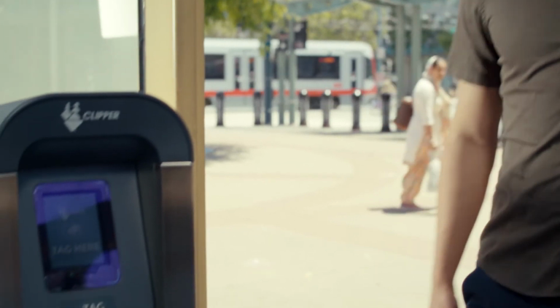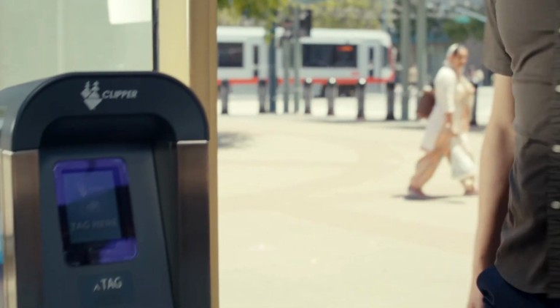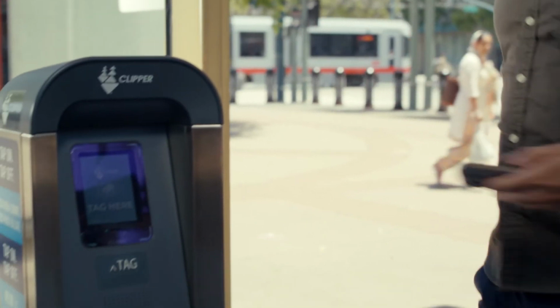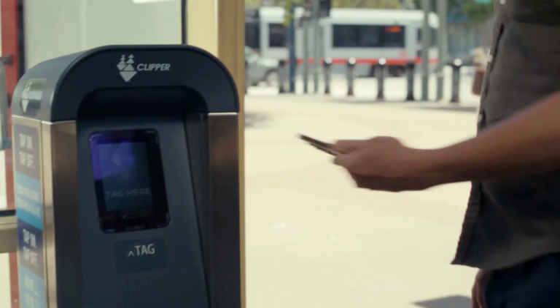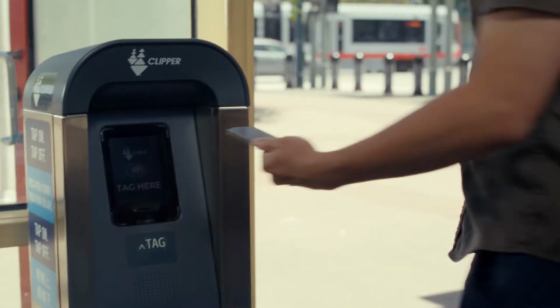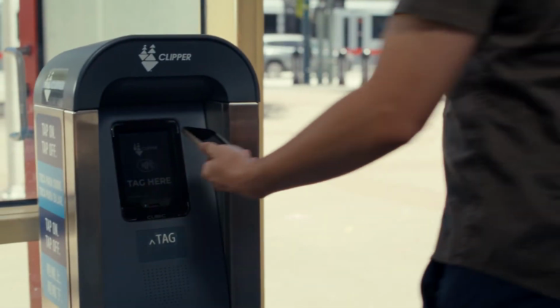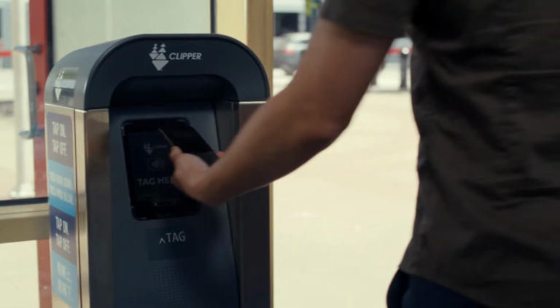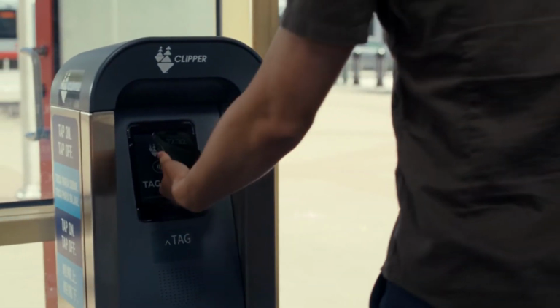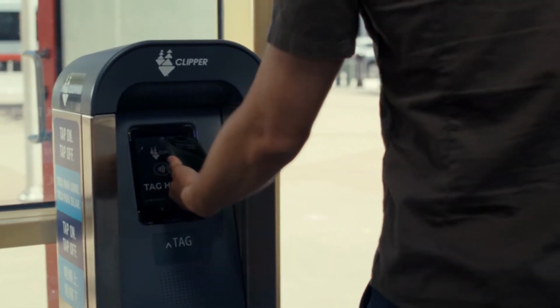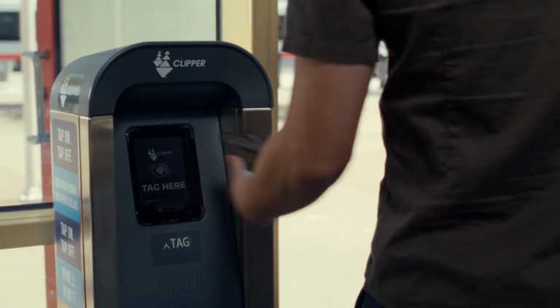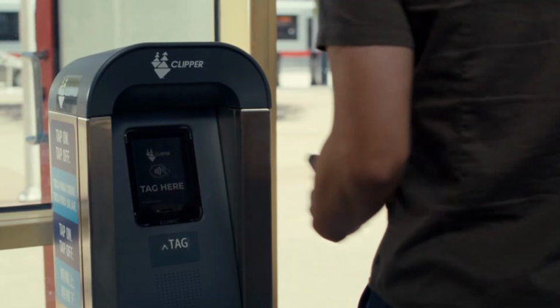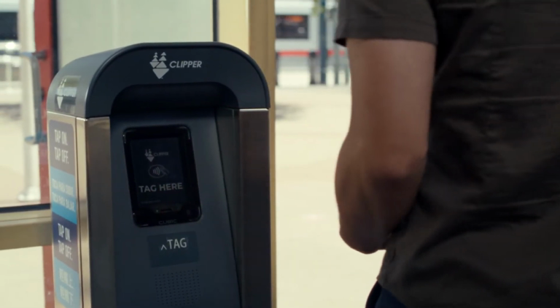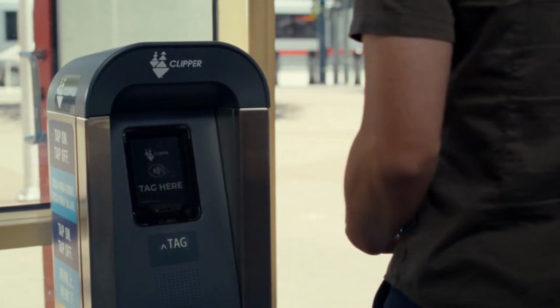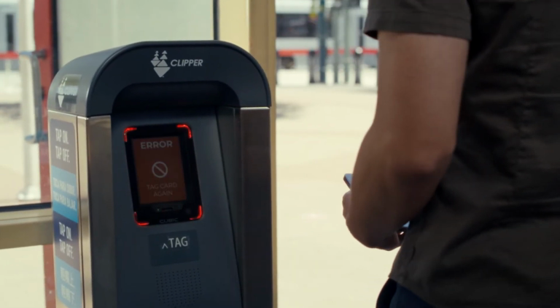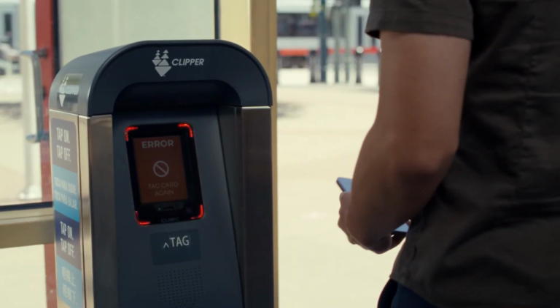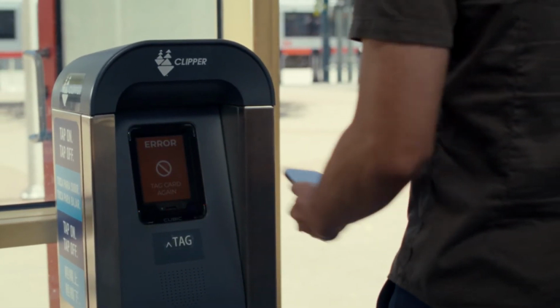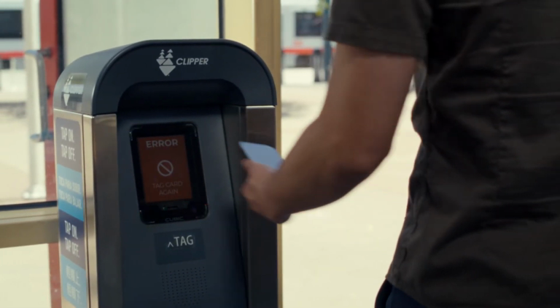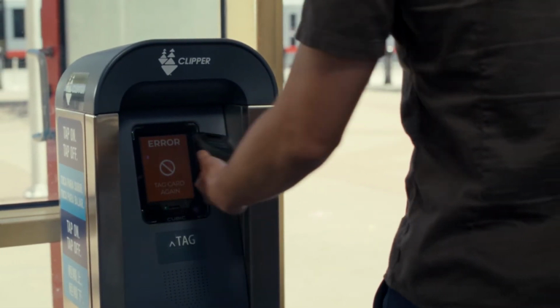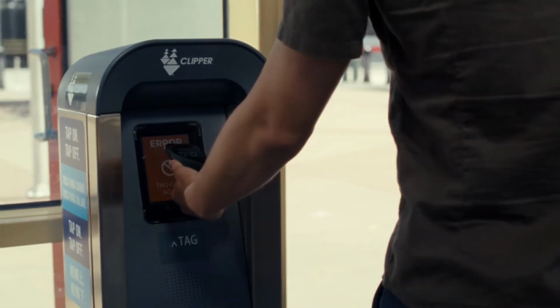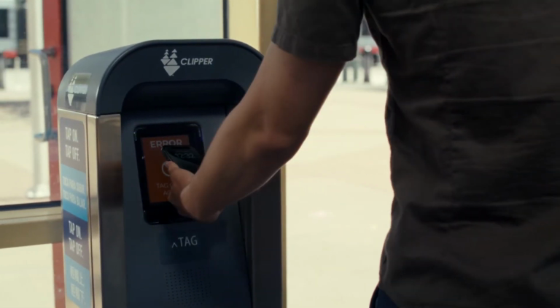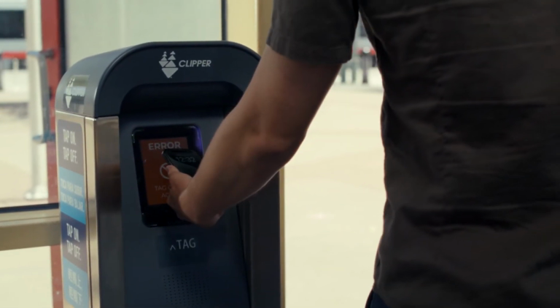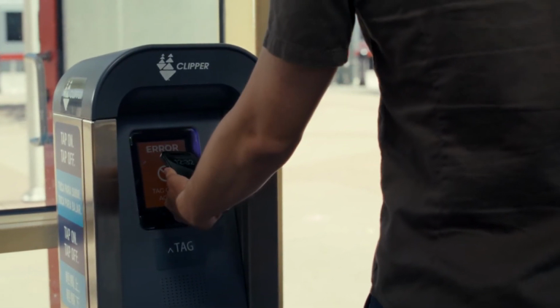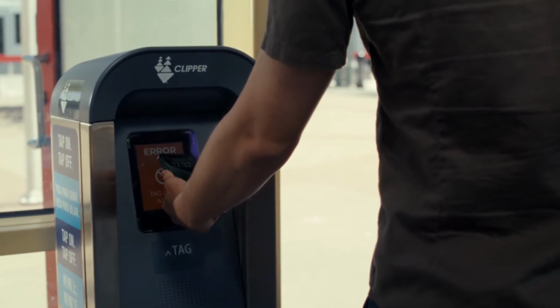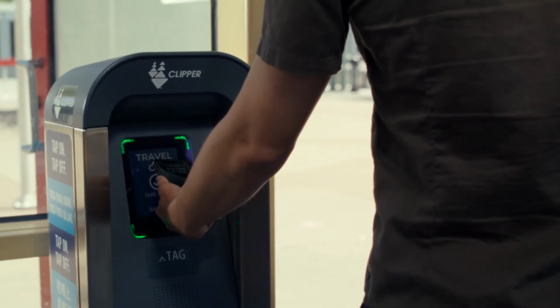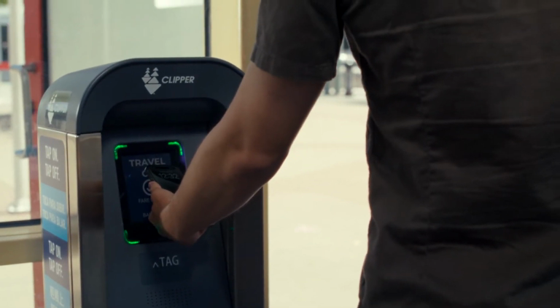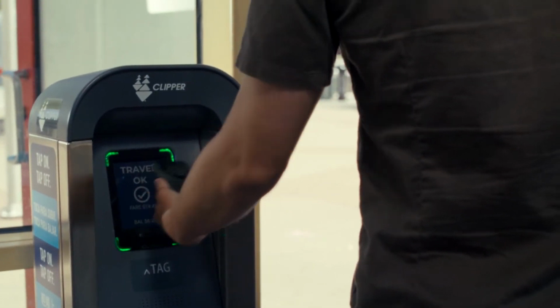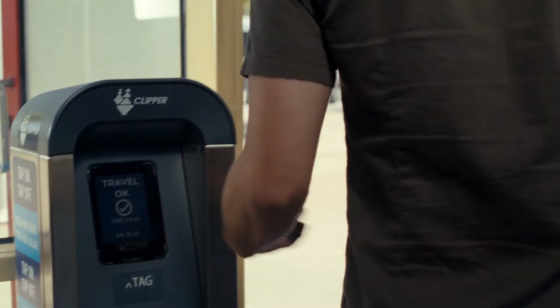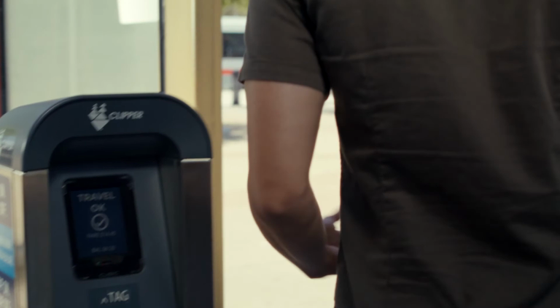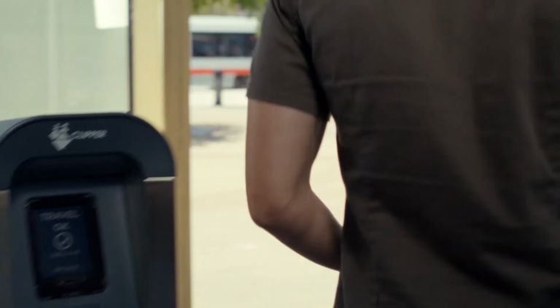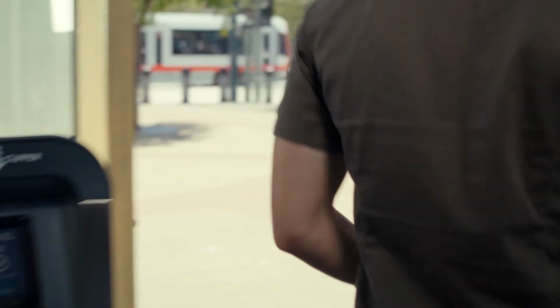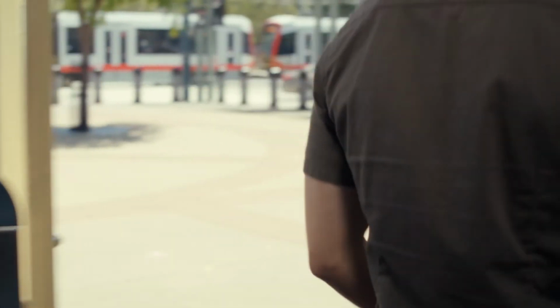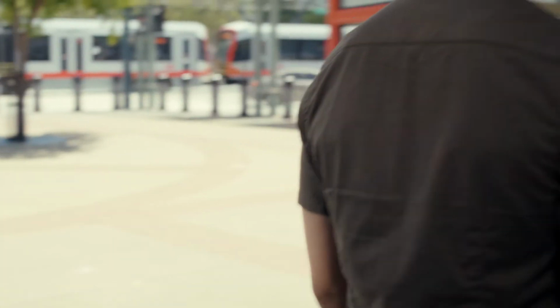If you try to tap on with your iPhone but get an error message, you might need to hold your device over the Clipper reader longer for the tap to register.